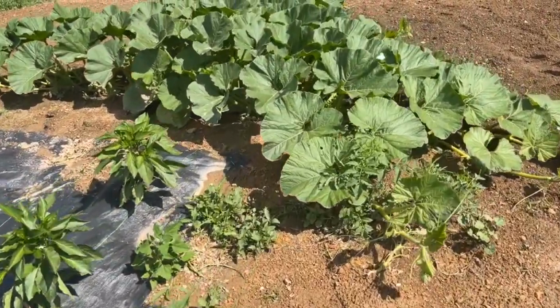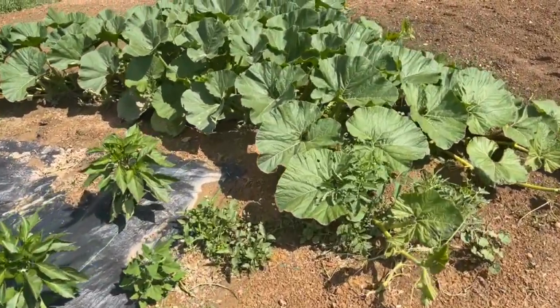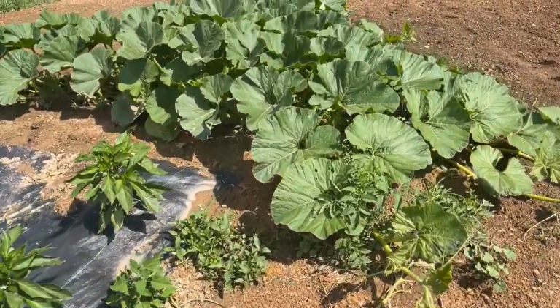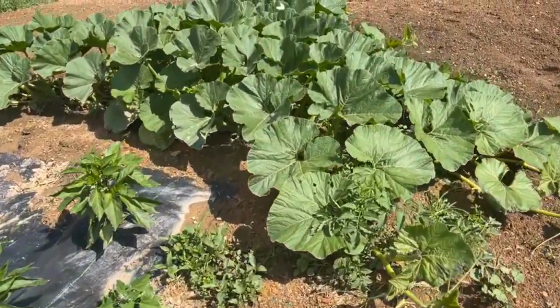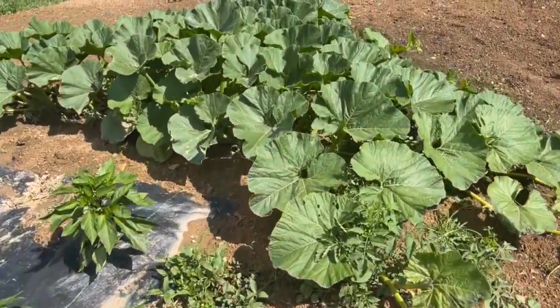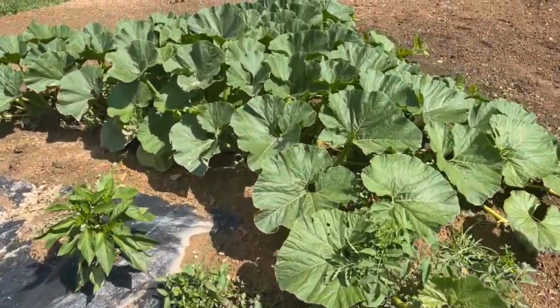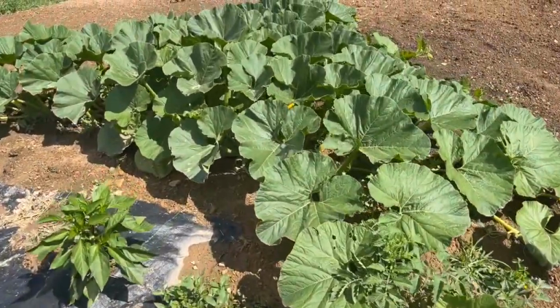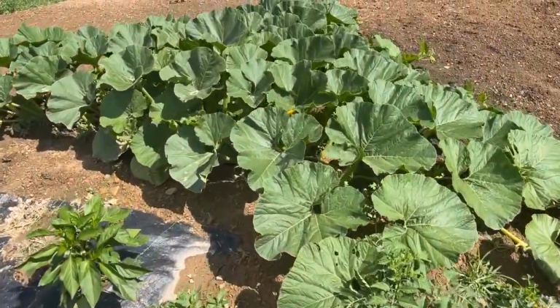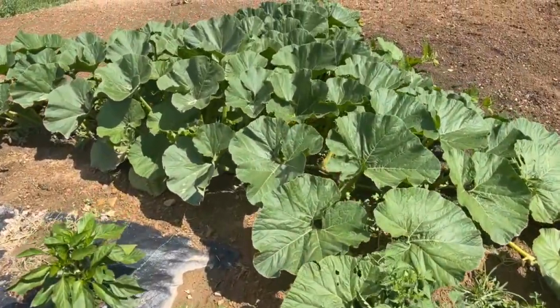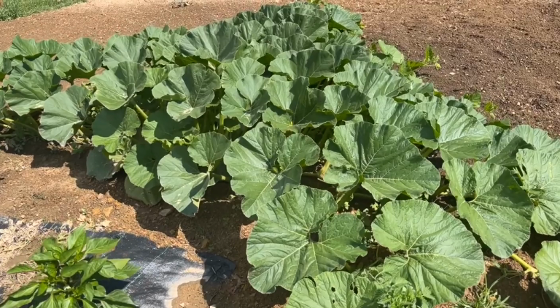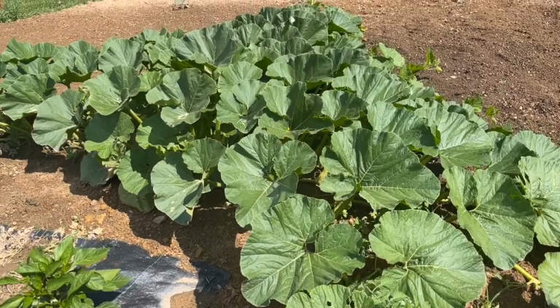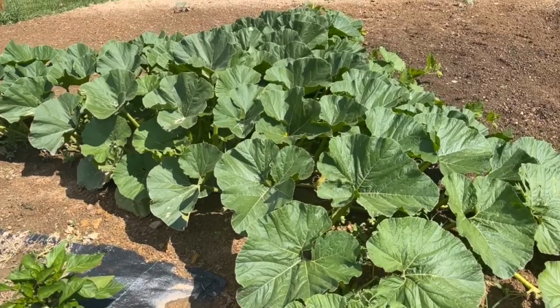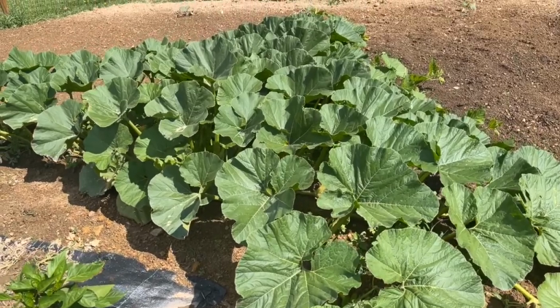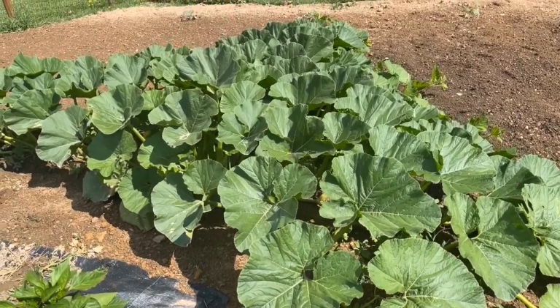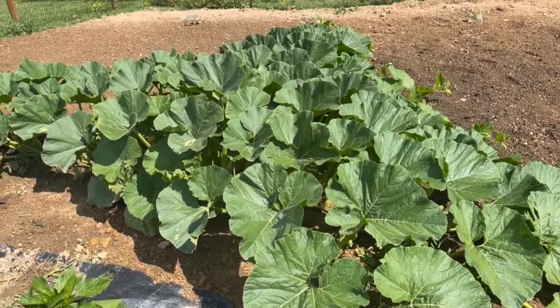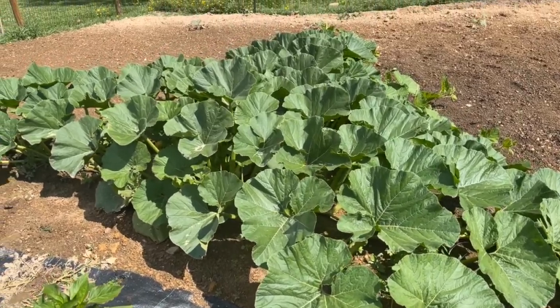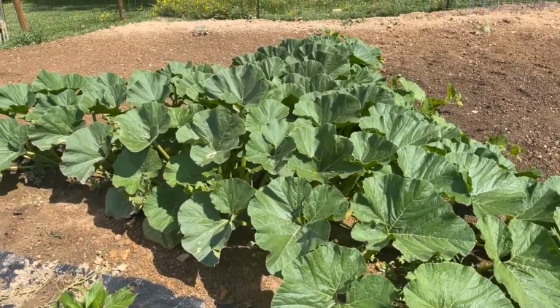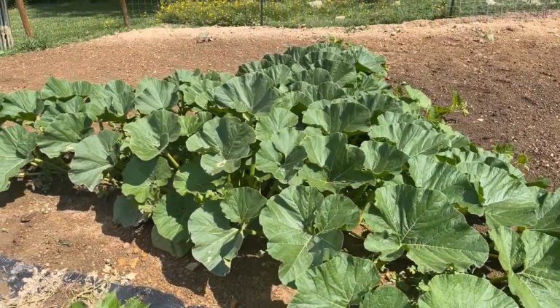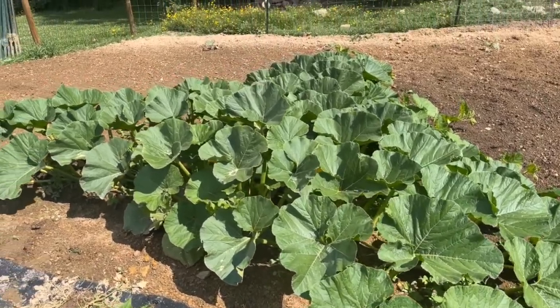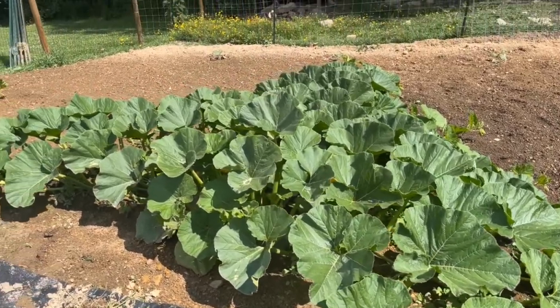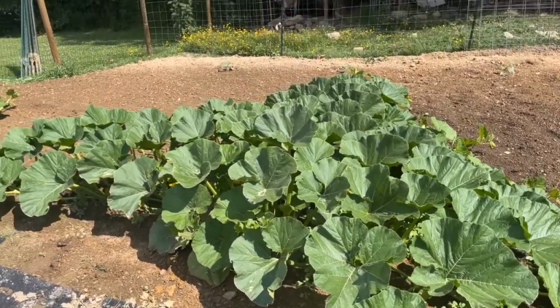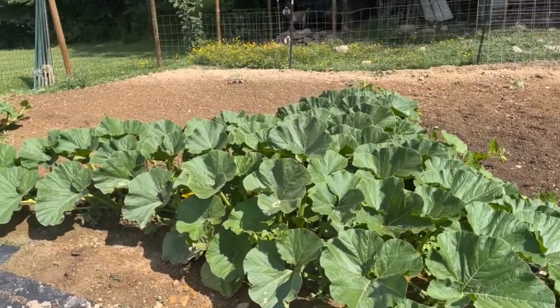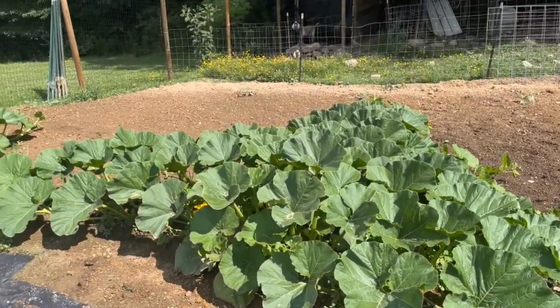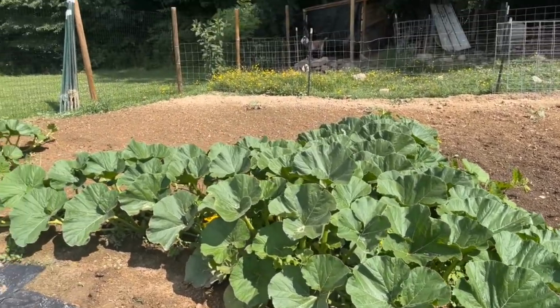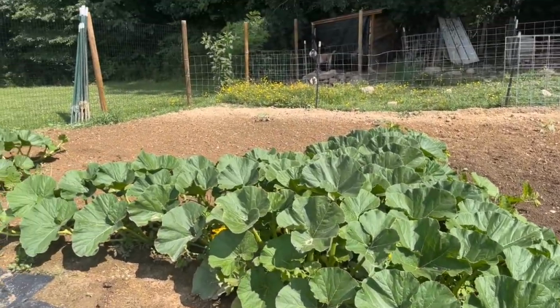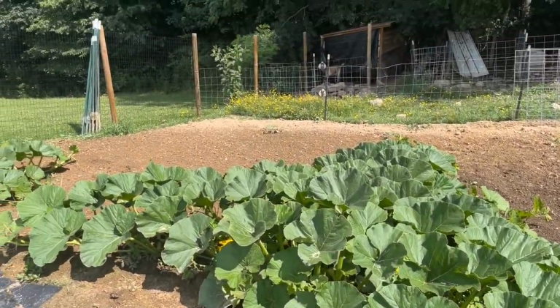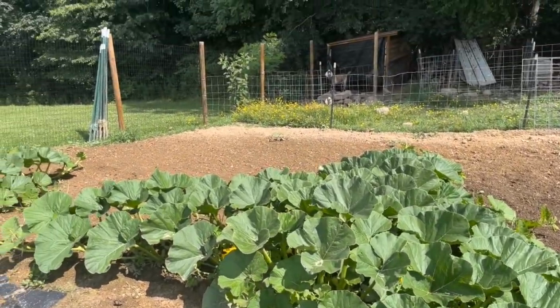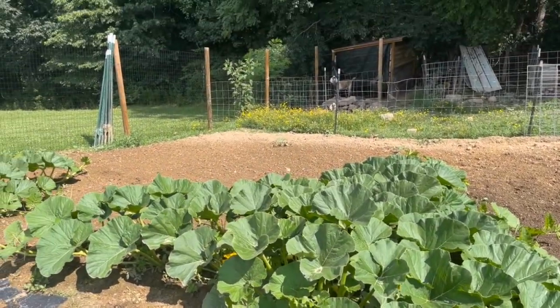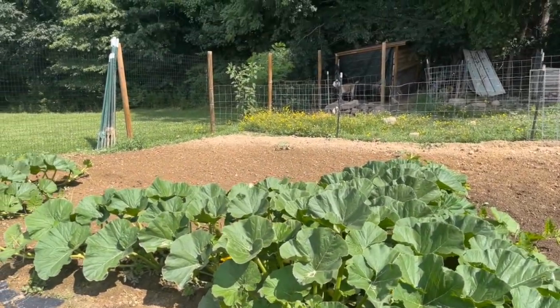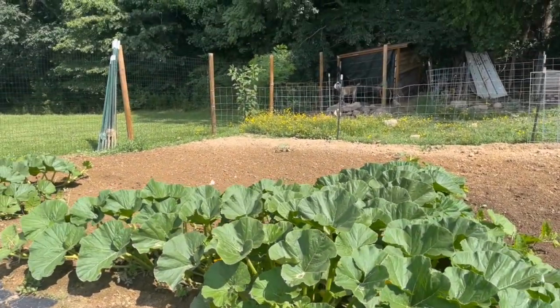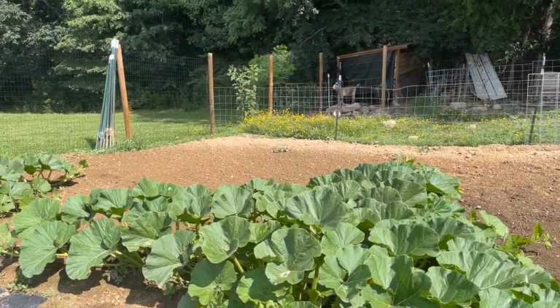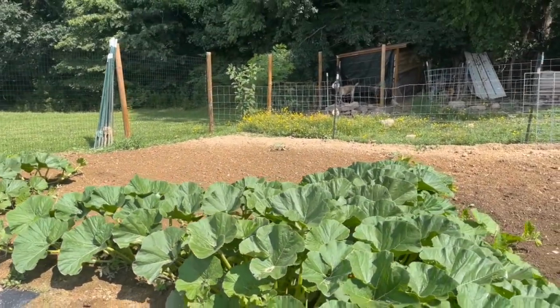Everything looks good. Plants are looking healthy — big, full. That's what we like to see.